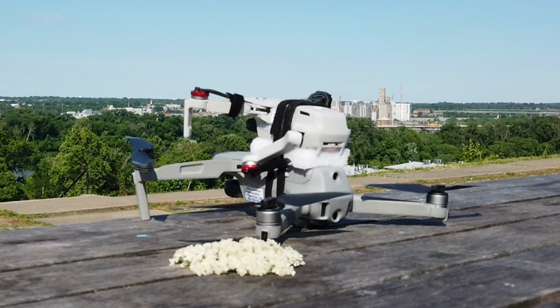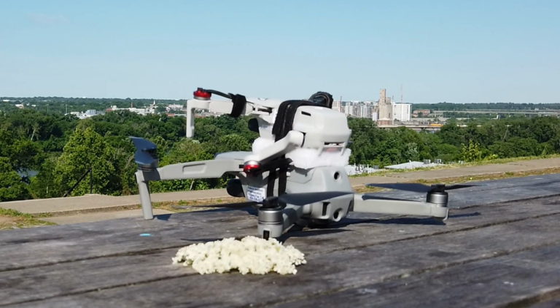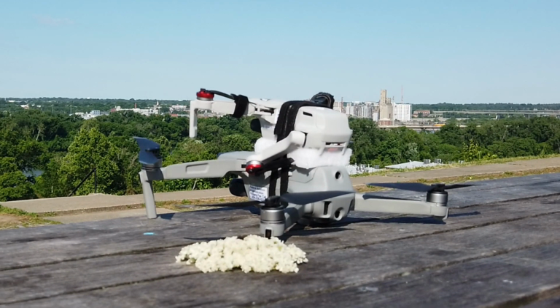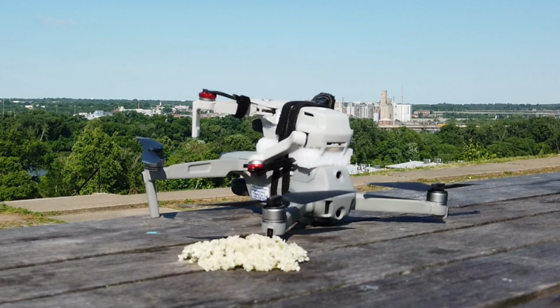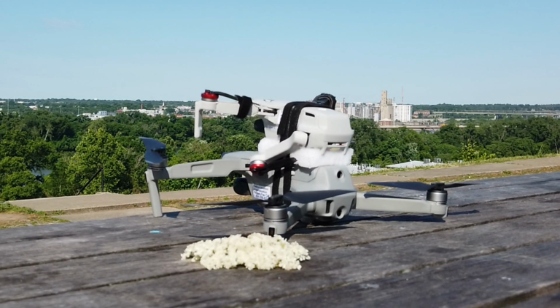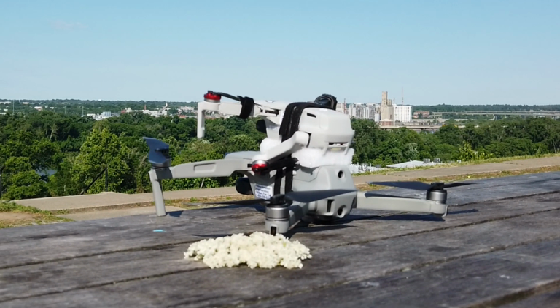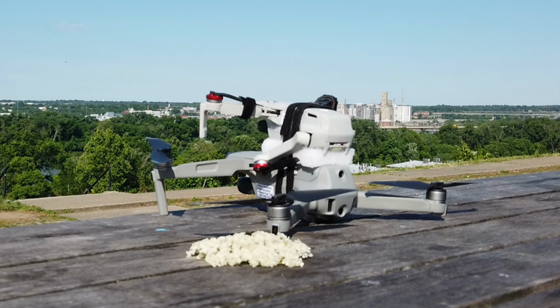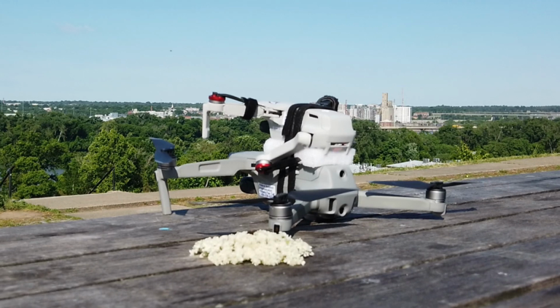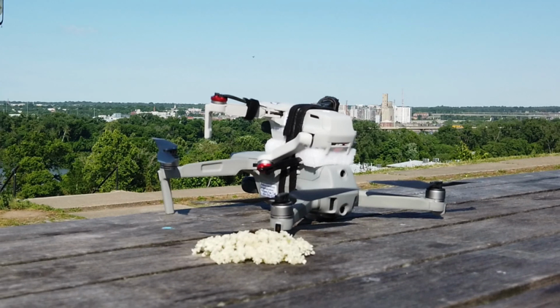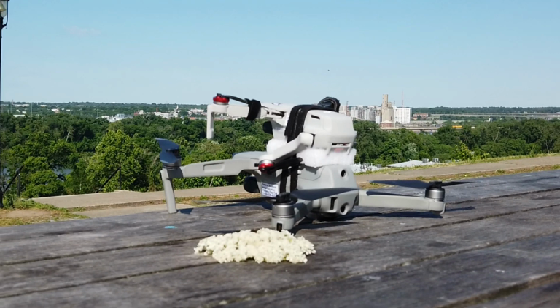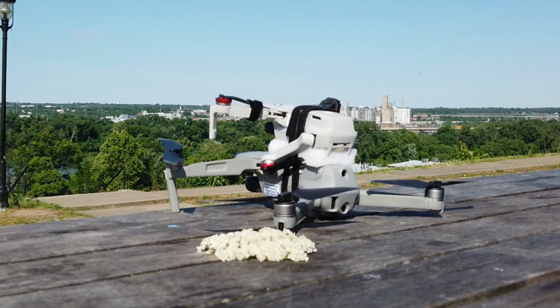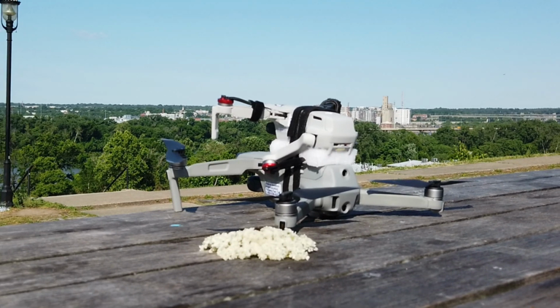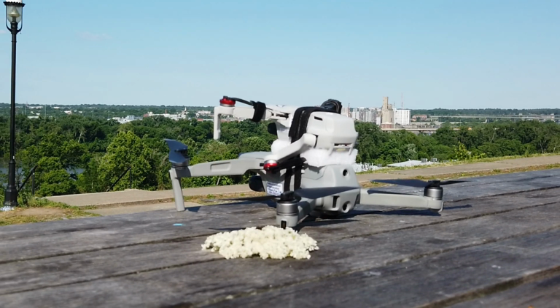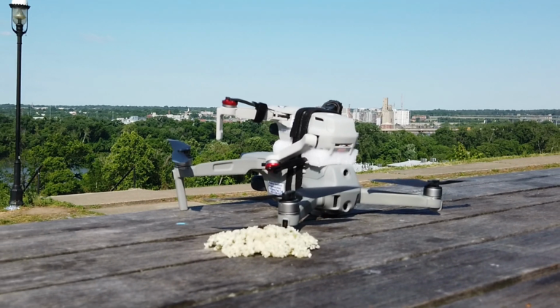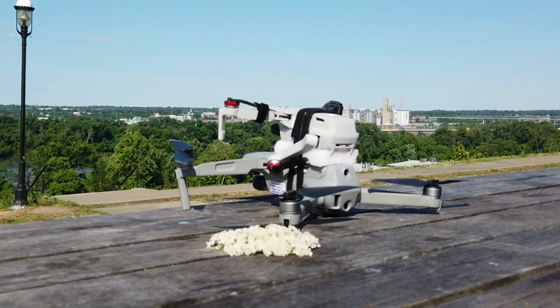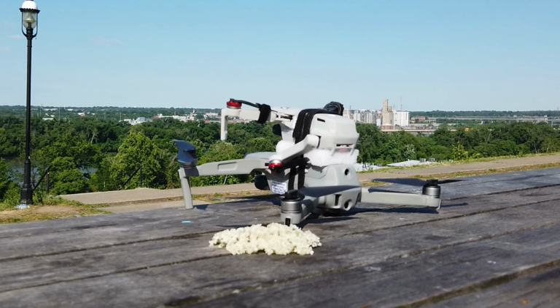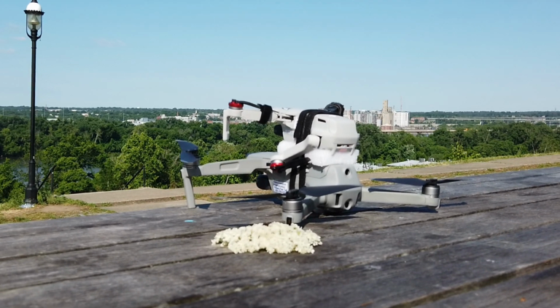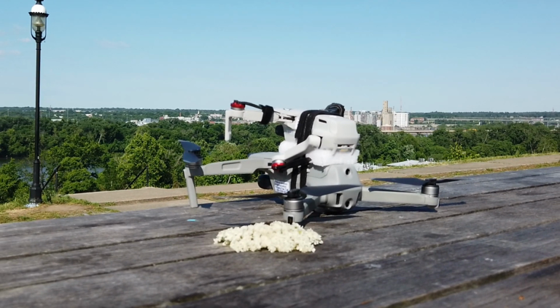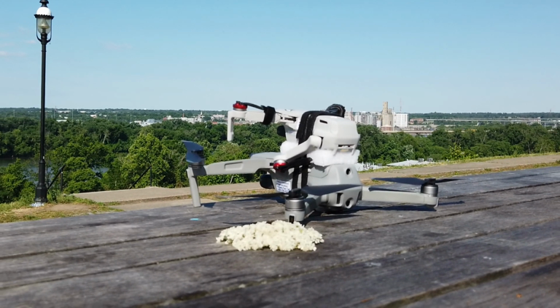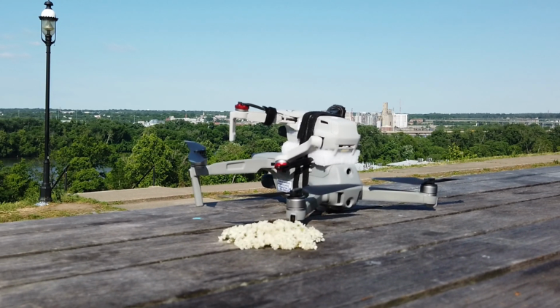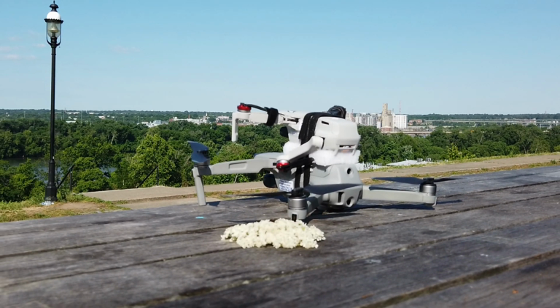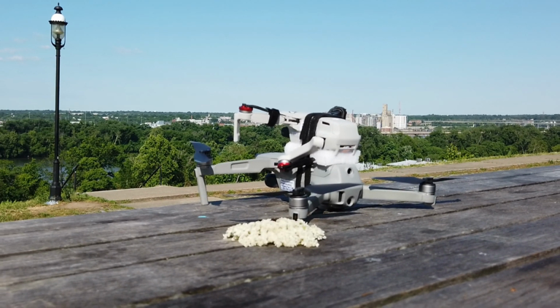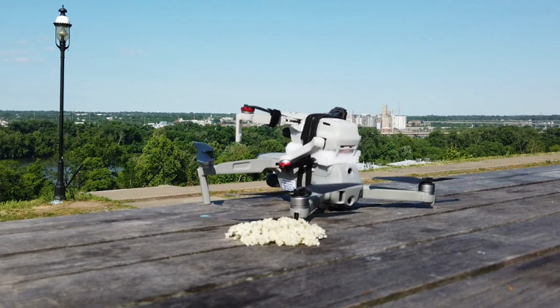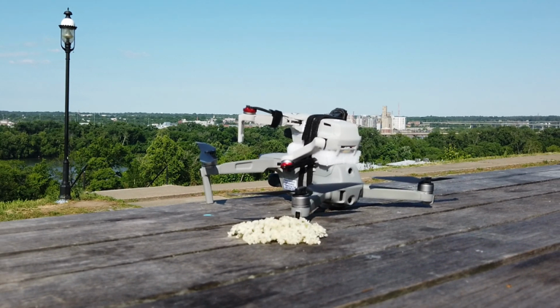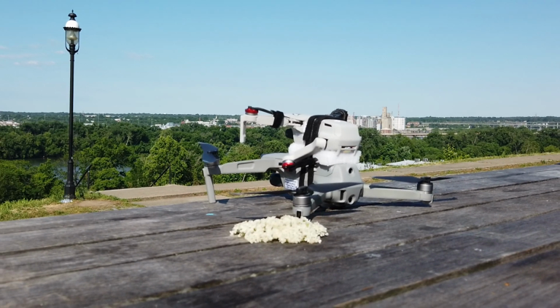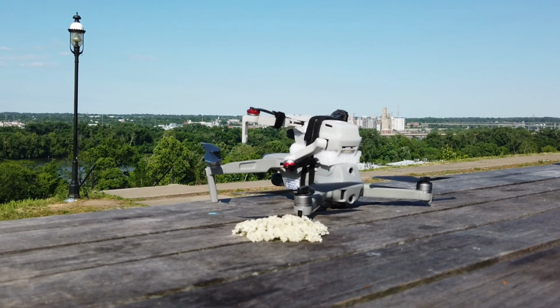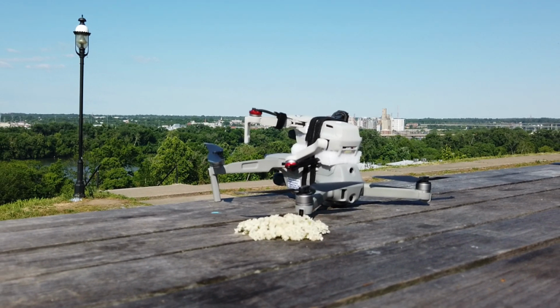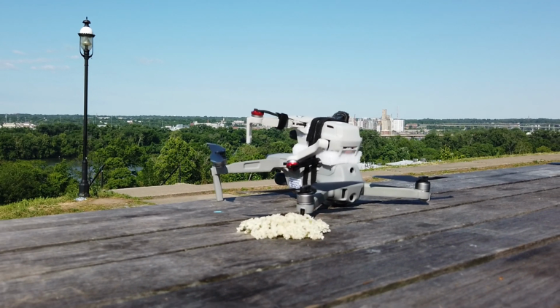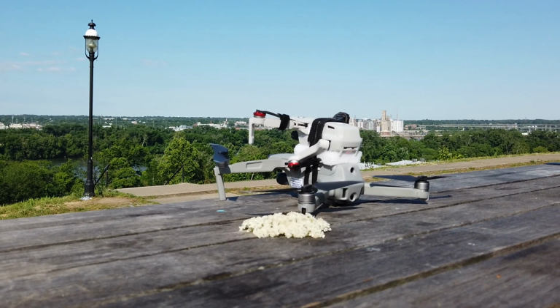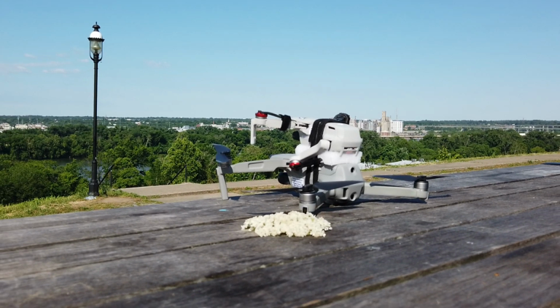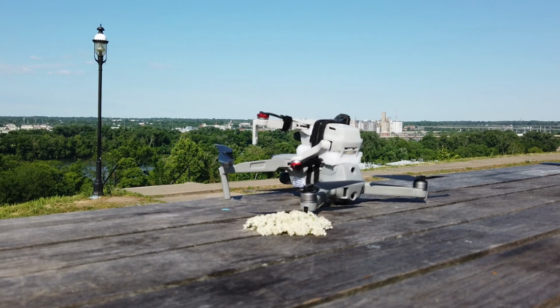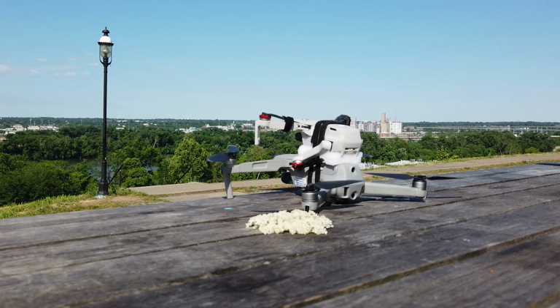You guys ready? You ready to duck? I'm ready to duck. I'm gonna look into your bag. I'm admiring.